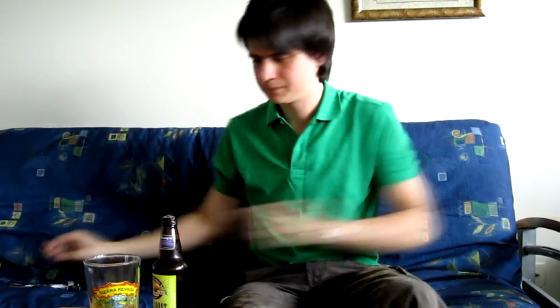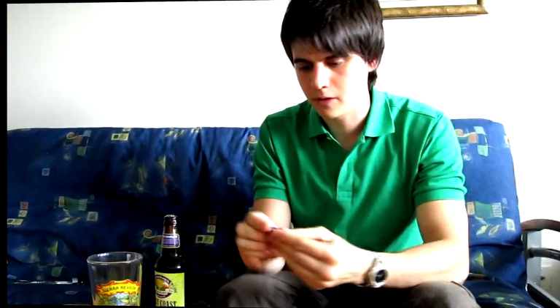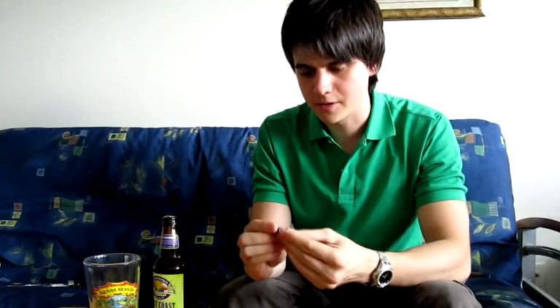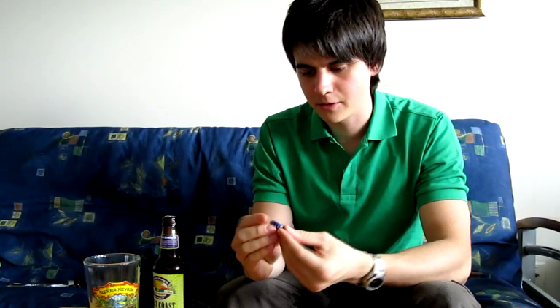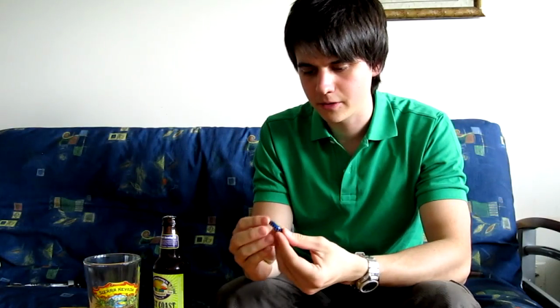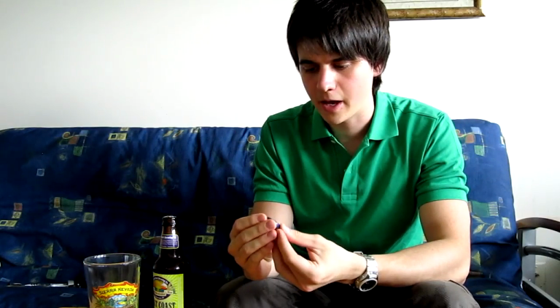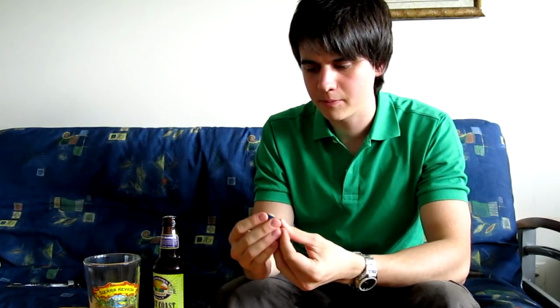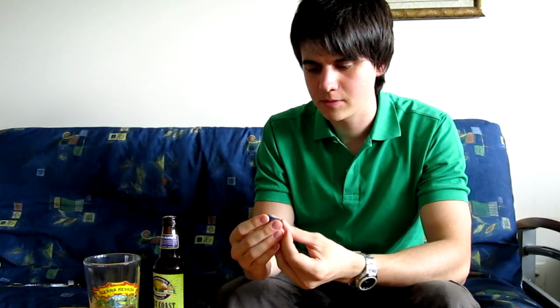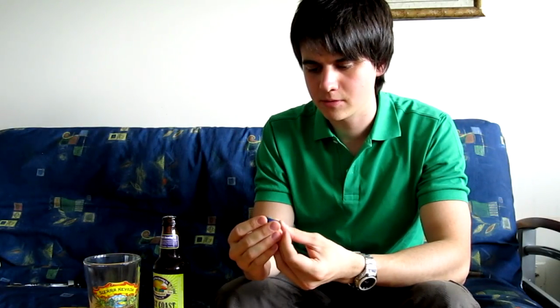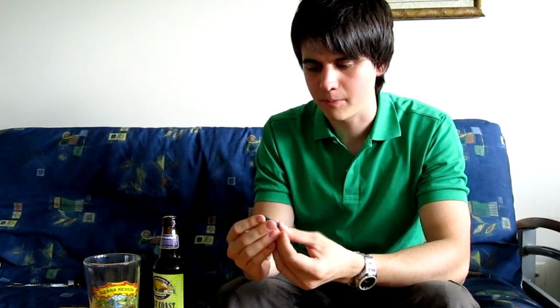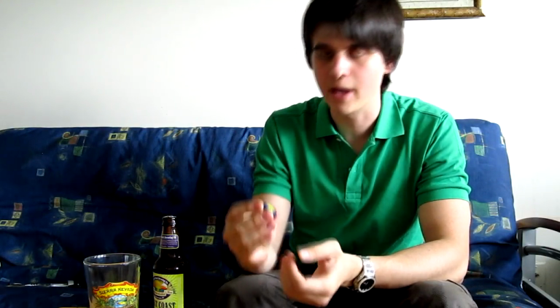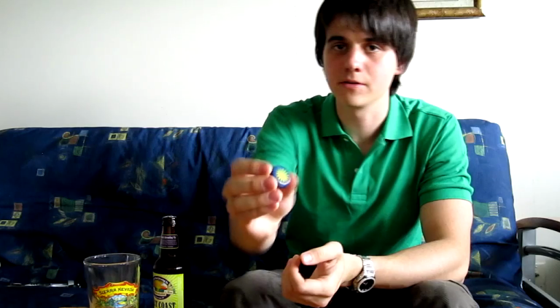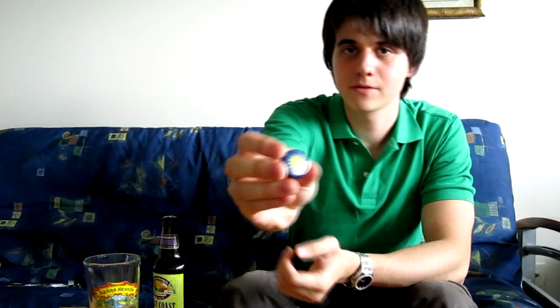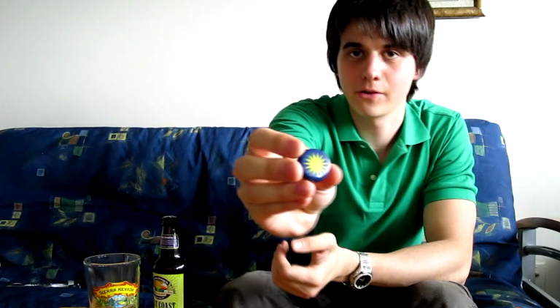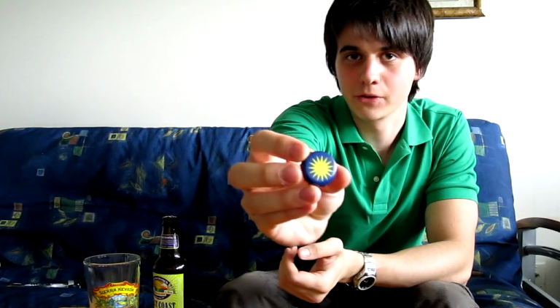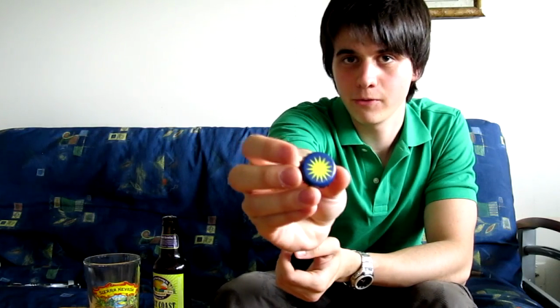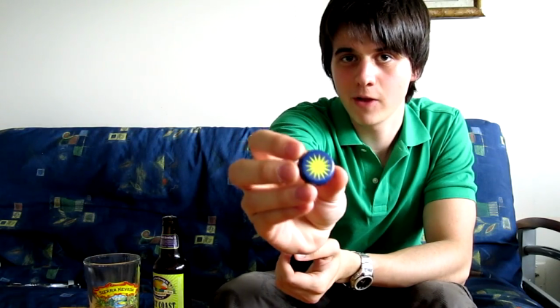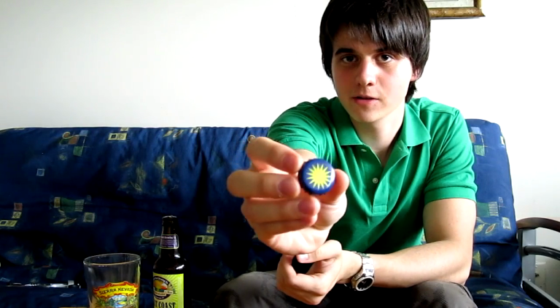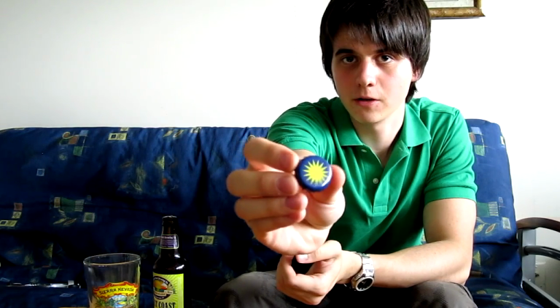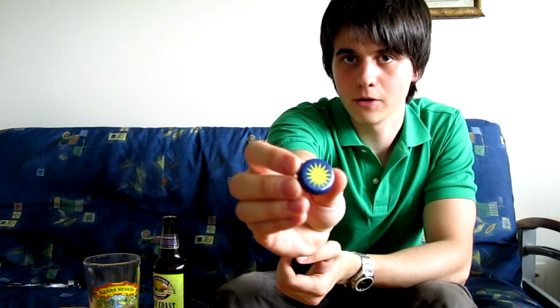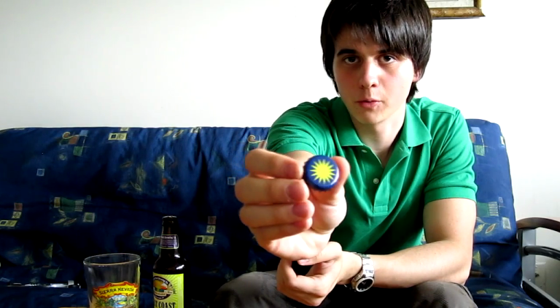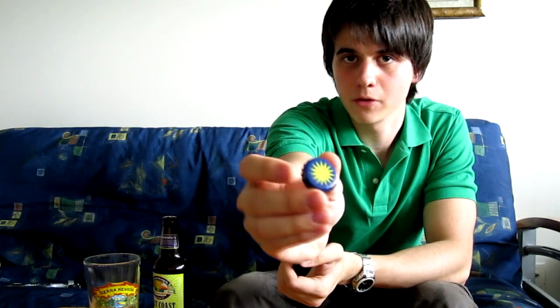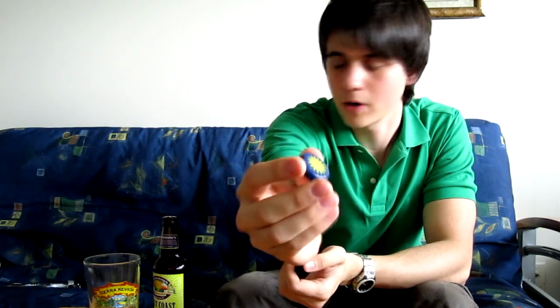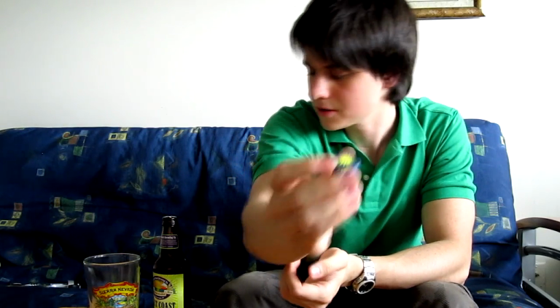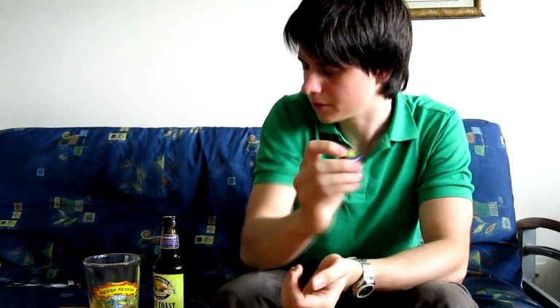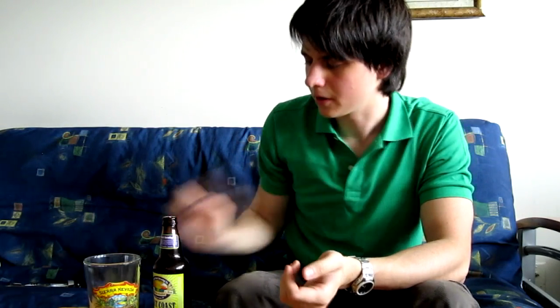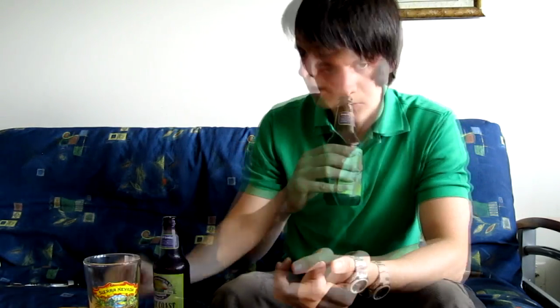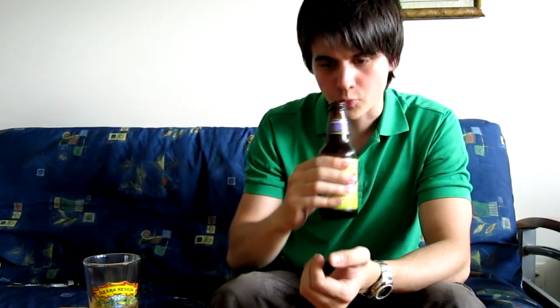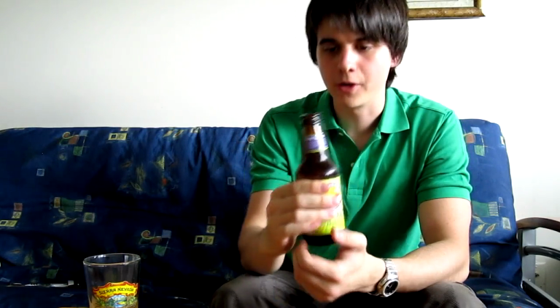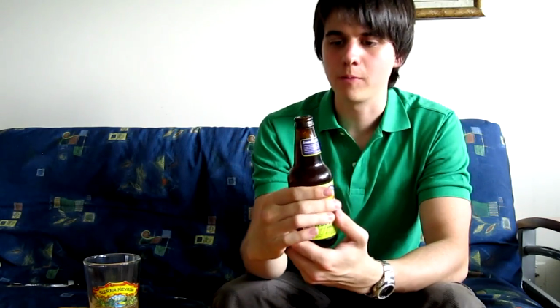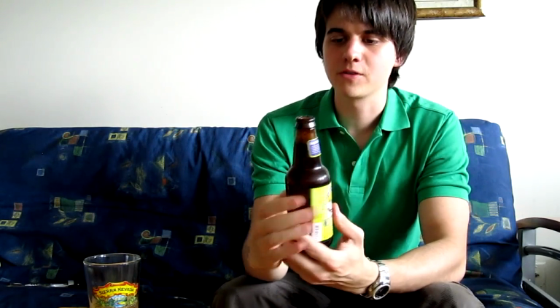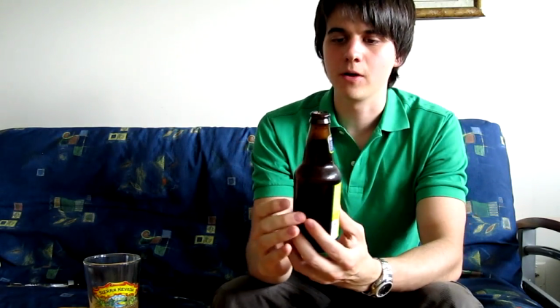Alright, so the cap is not bad — it's just got that Green Flash kind of logo with no writing on it. Really hoppy smell already.